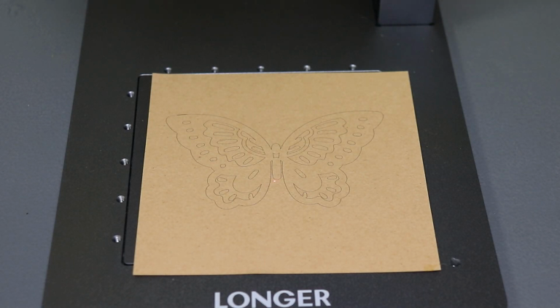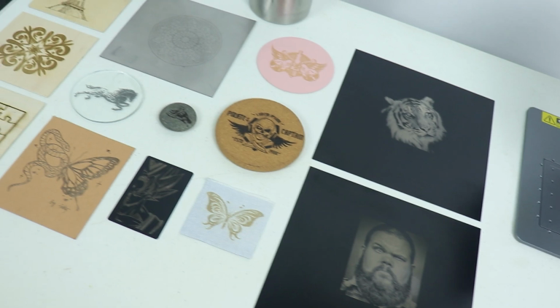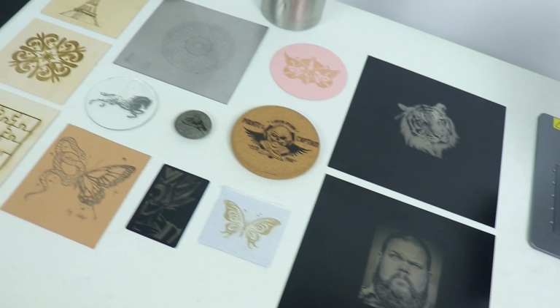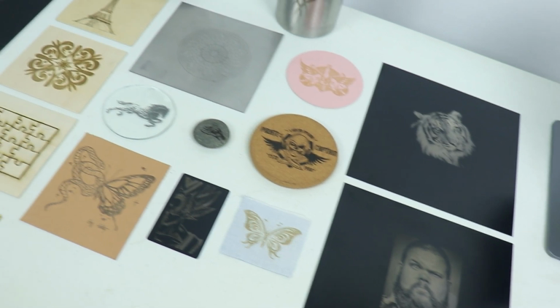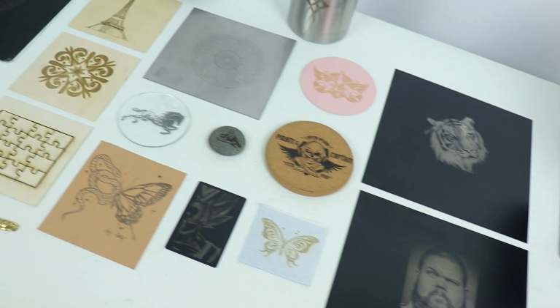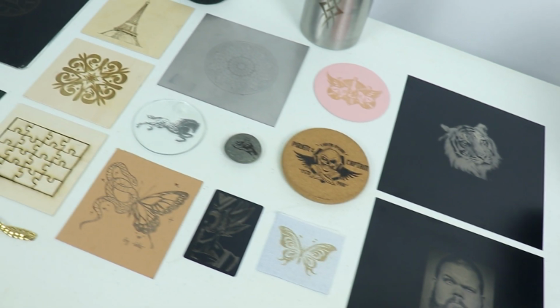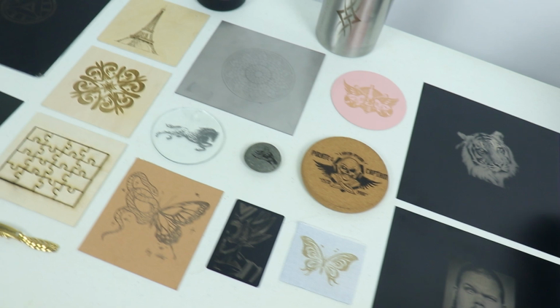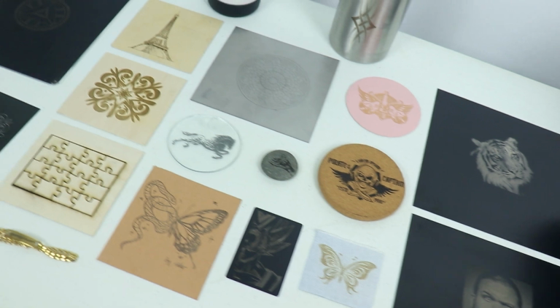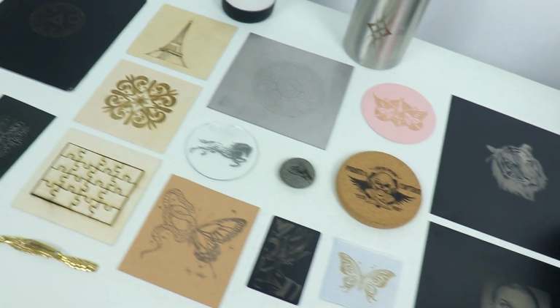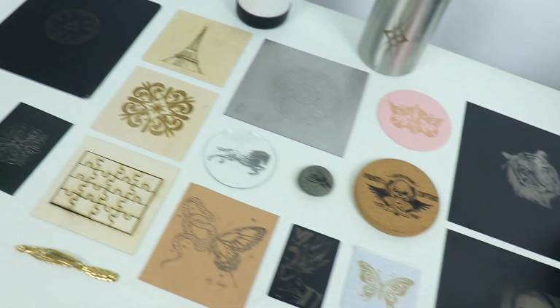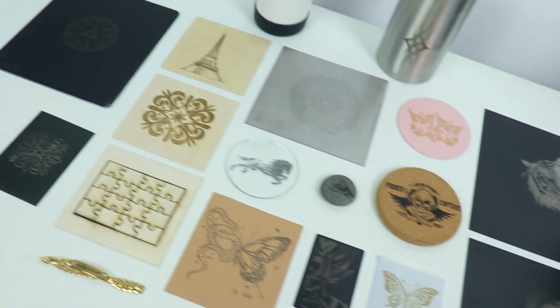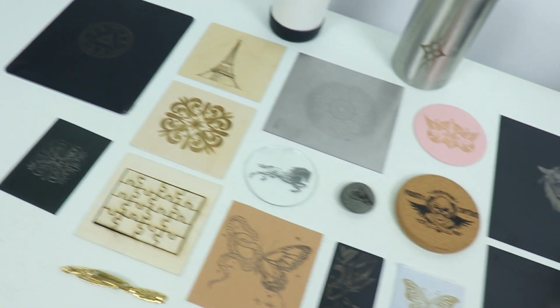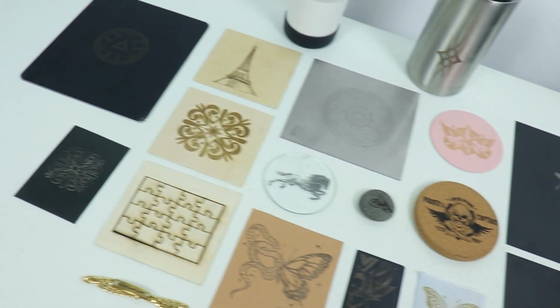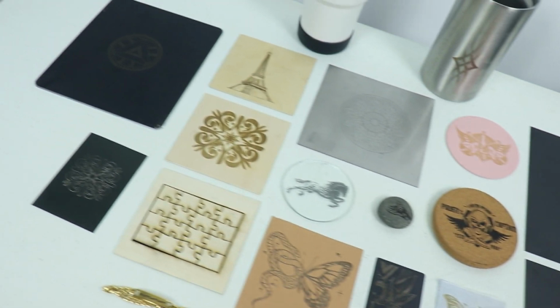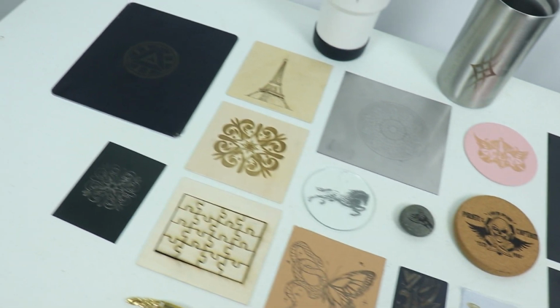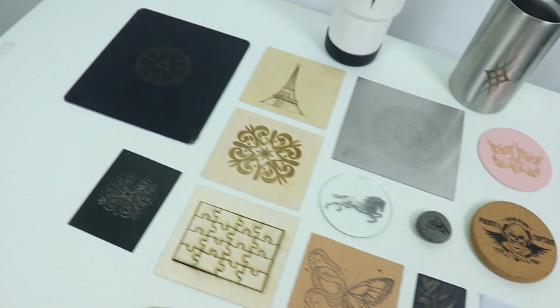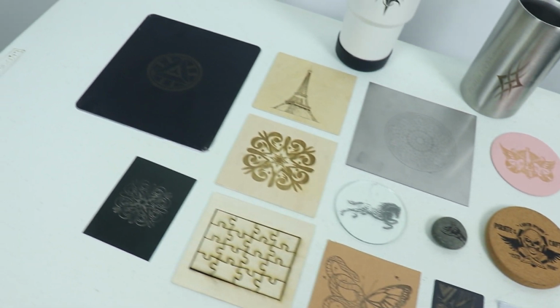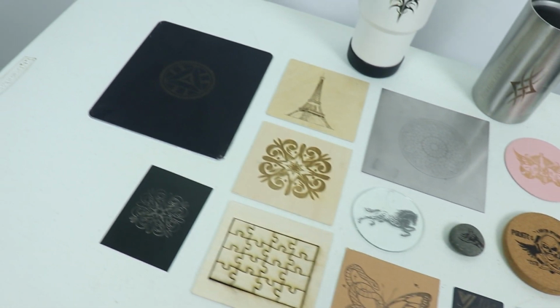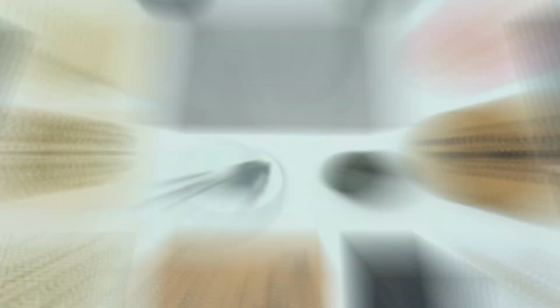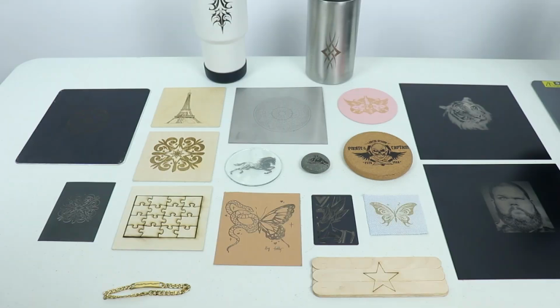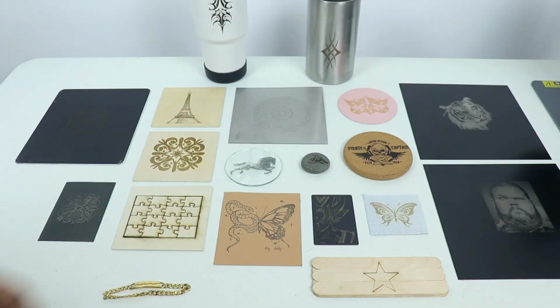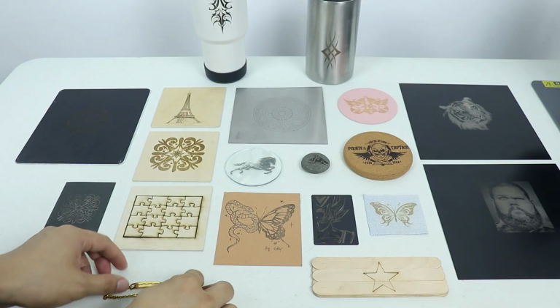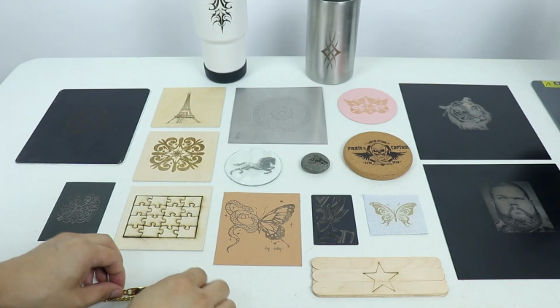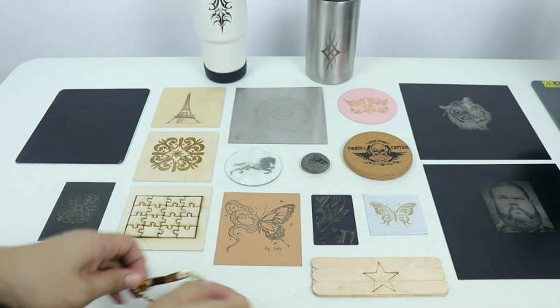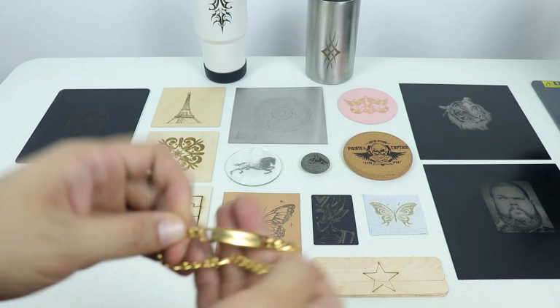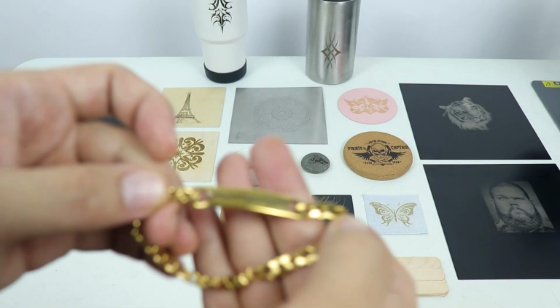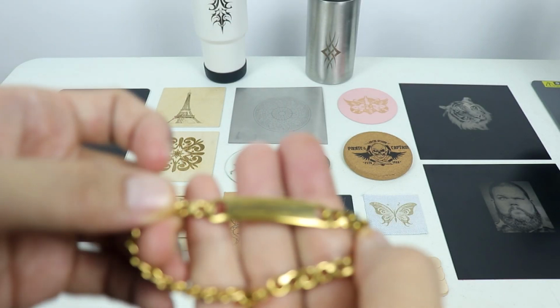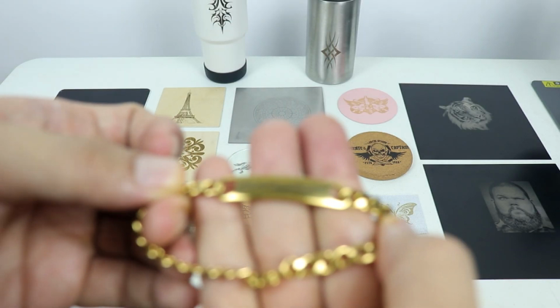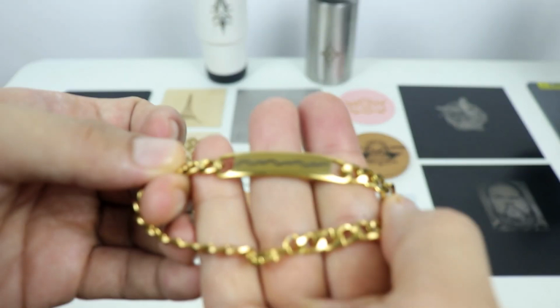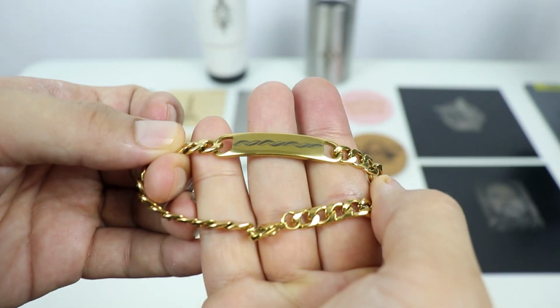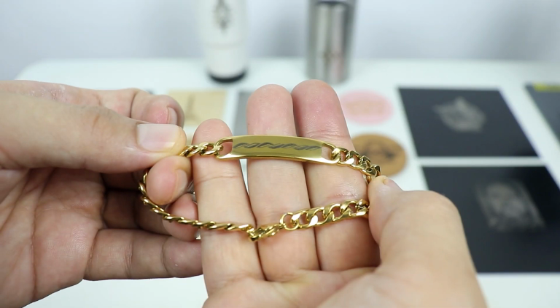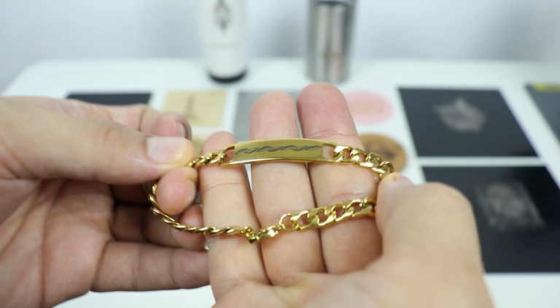Here are the different materials I engraved on using the Longer Nano Pro, so you guys can see the results.